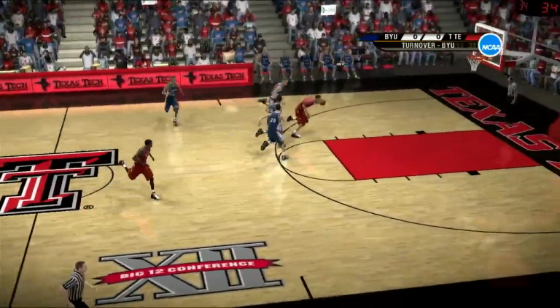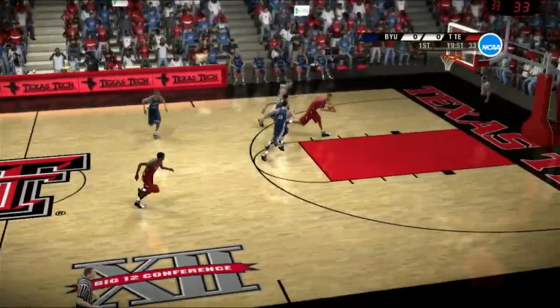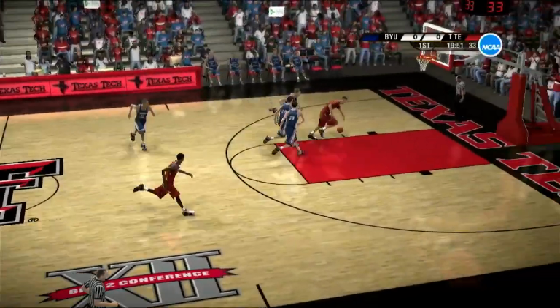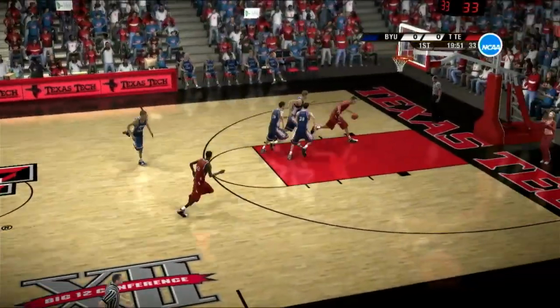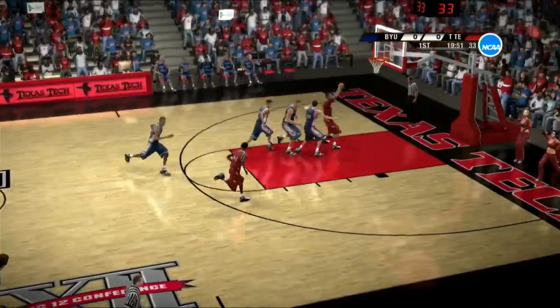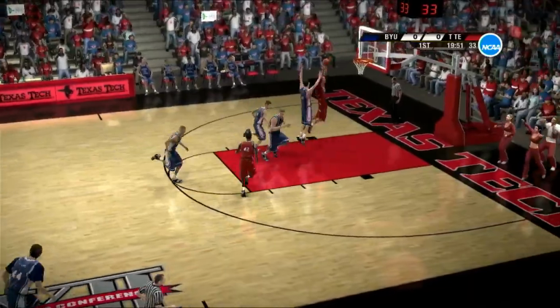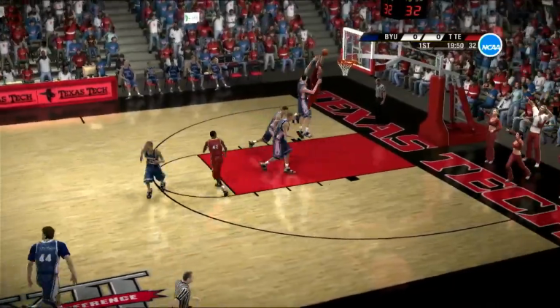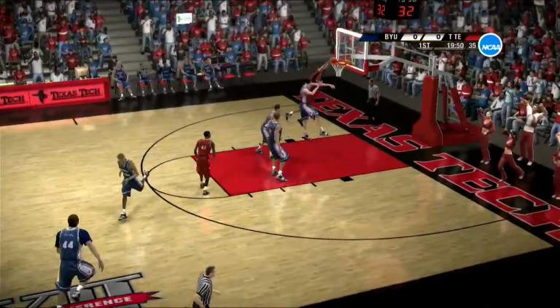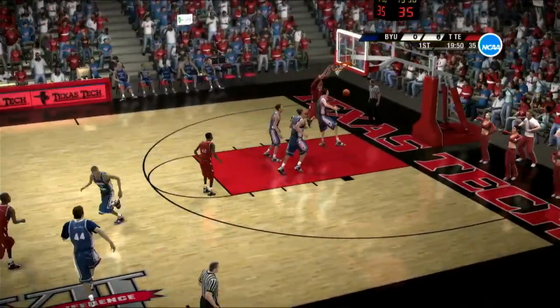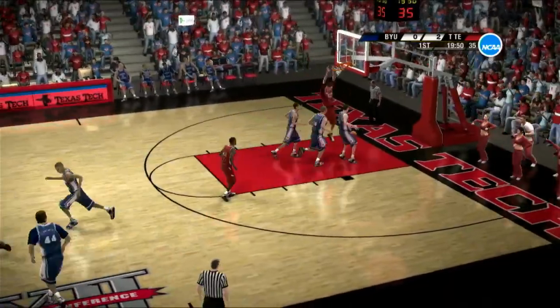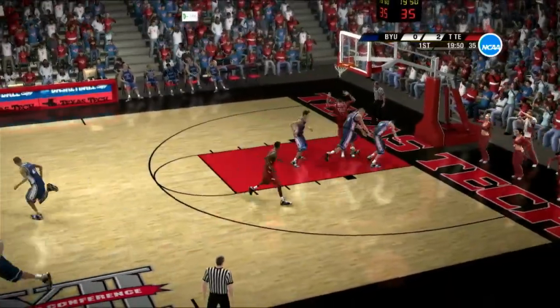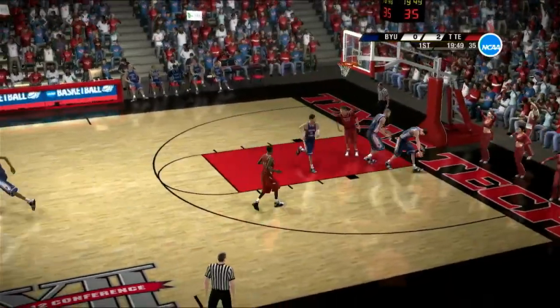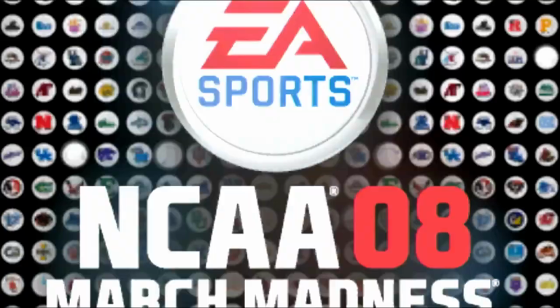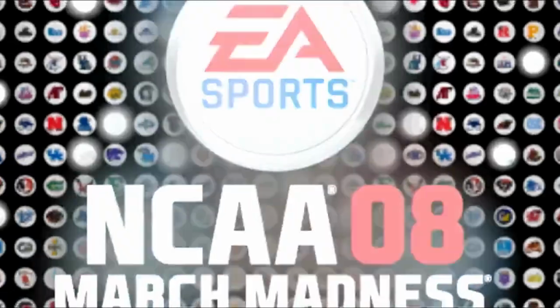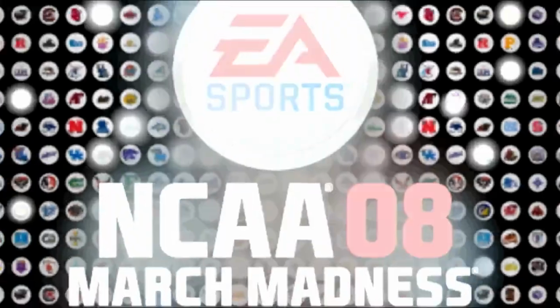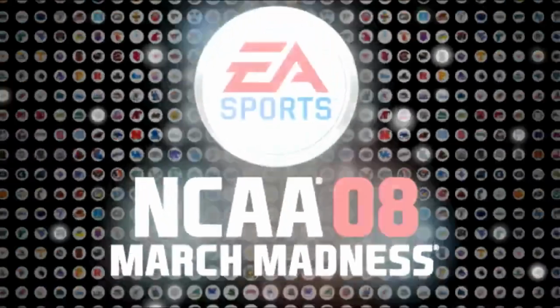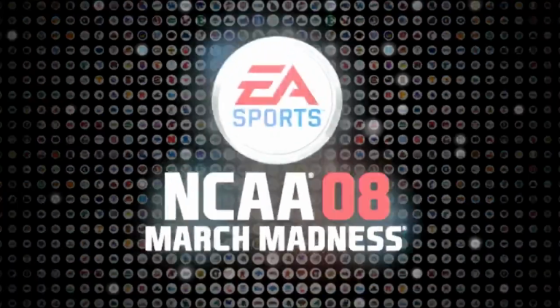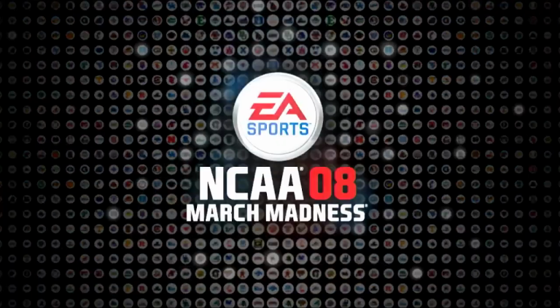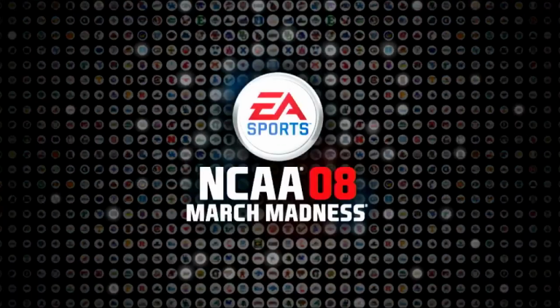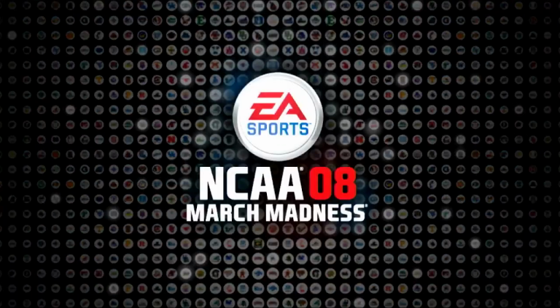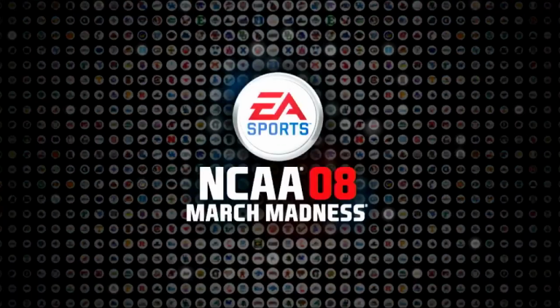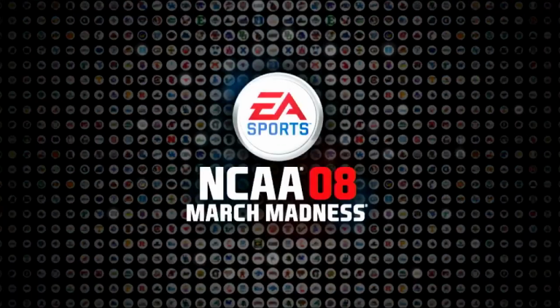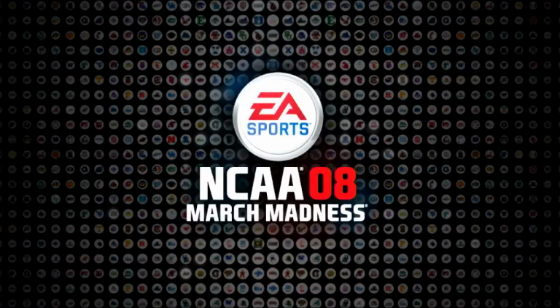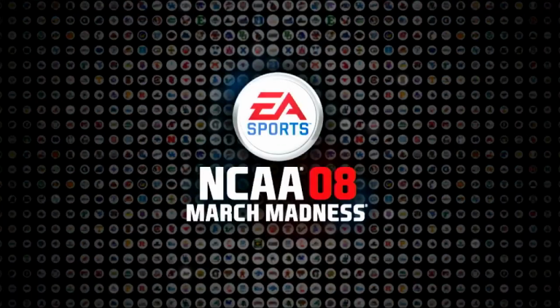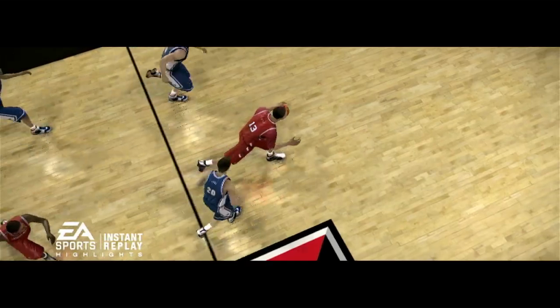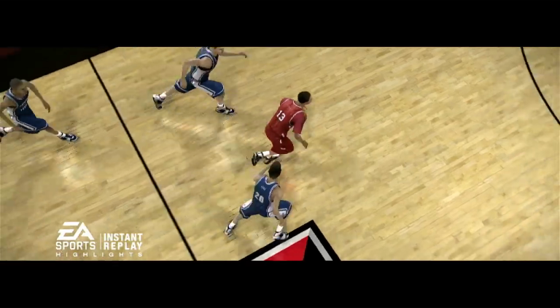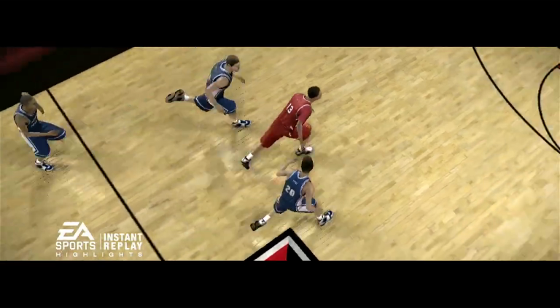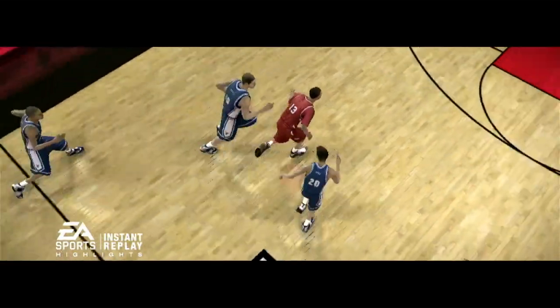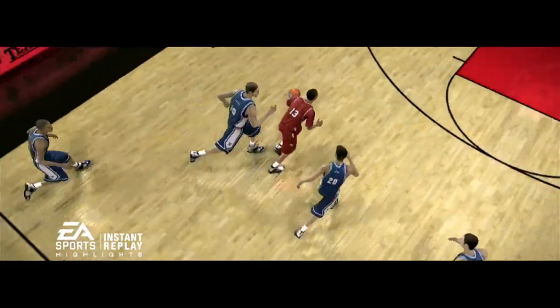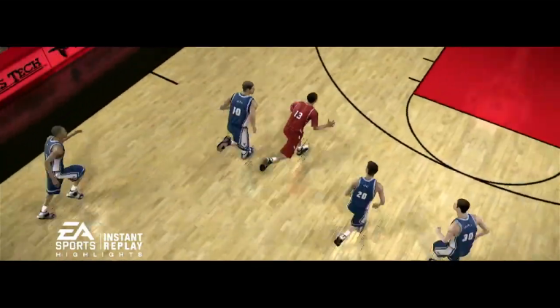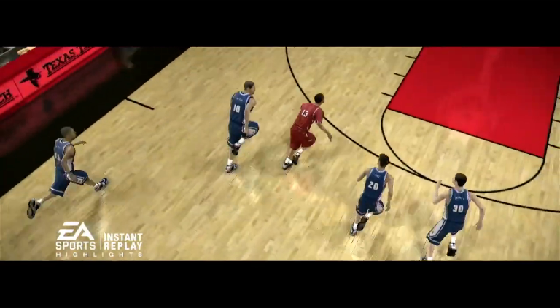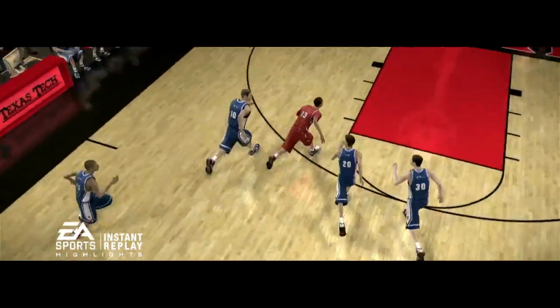BYU Cougars, Lincoln wins, baby. Let's get to the action on the court and we'll see how this one plays out.